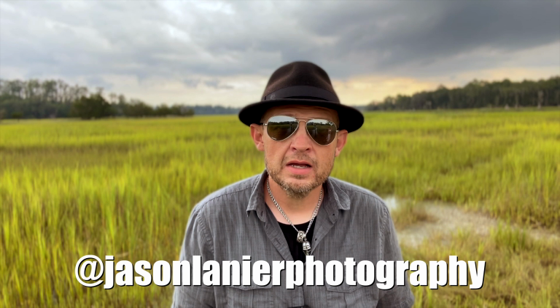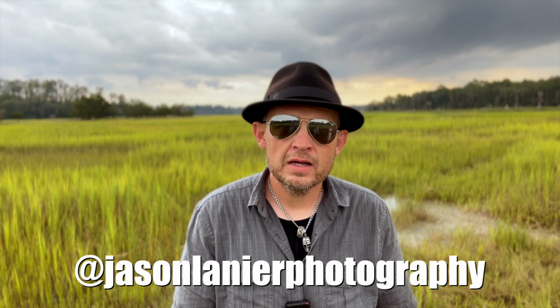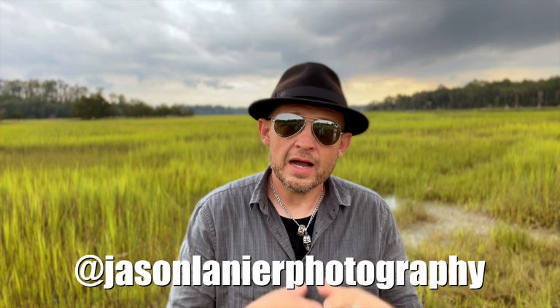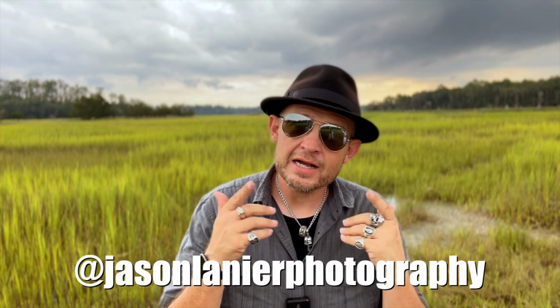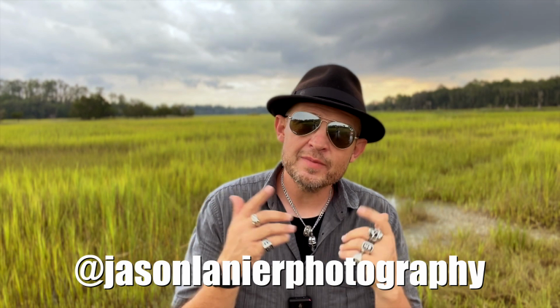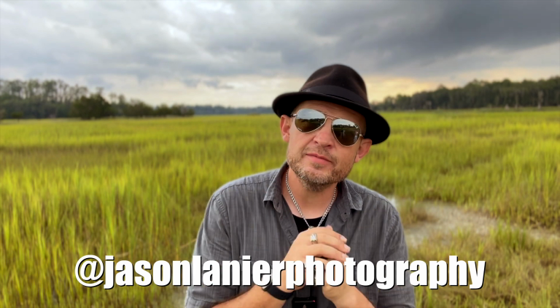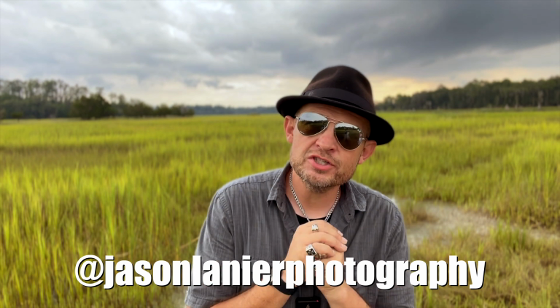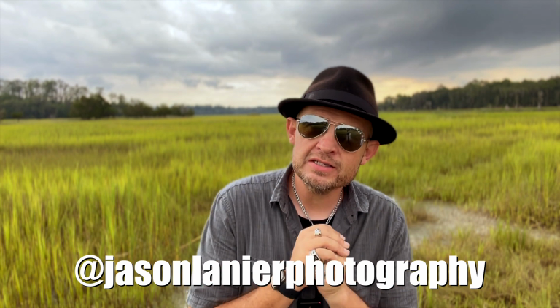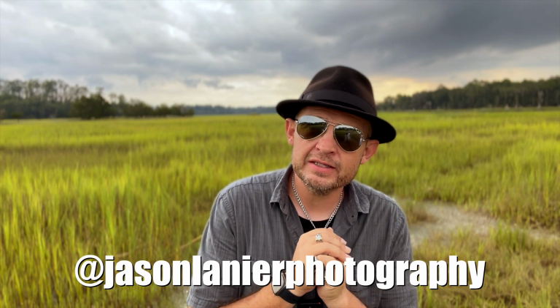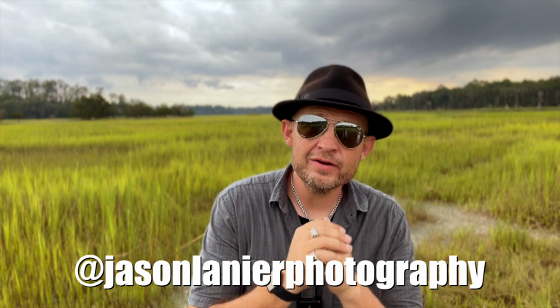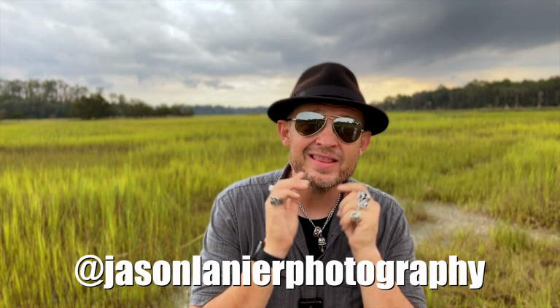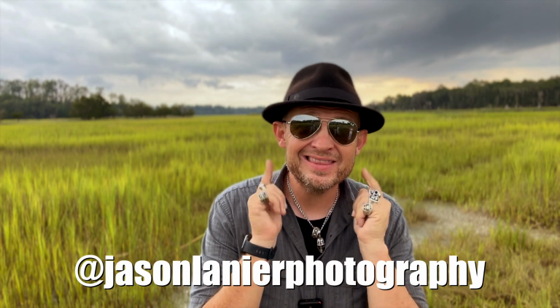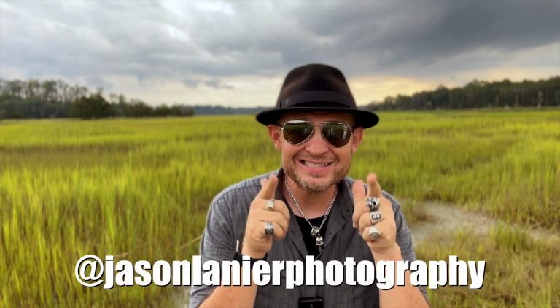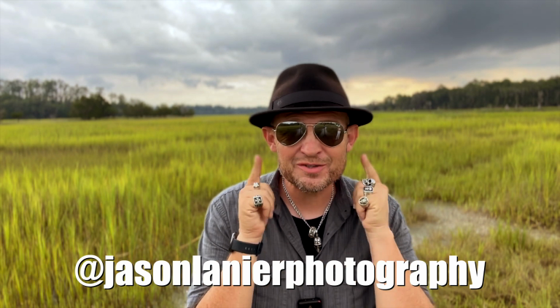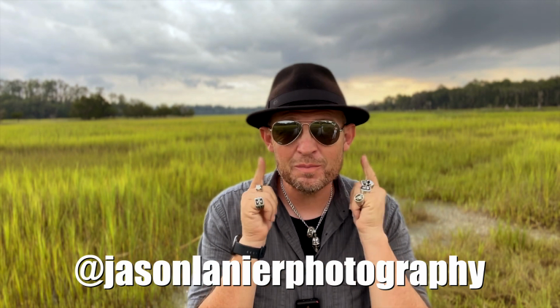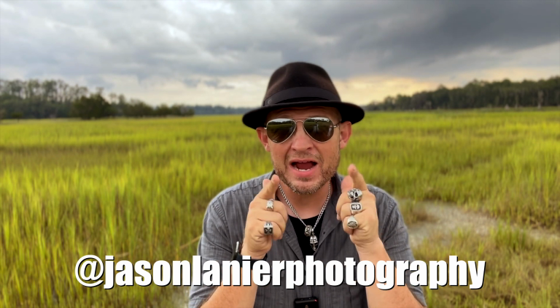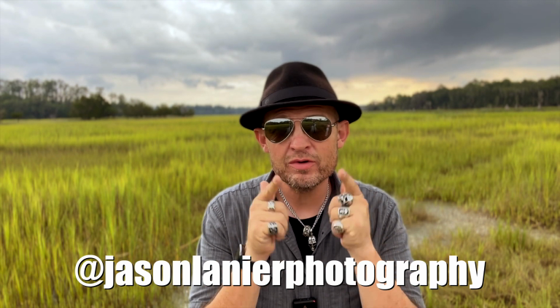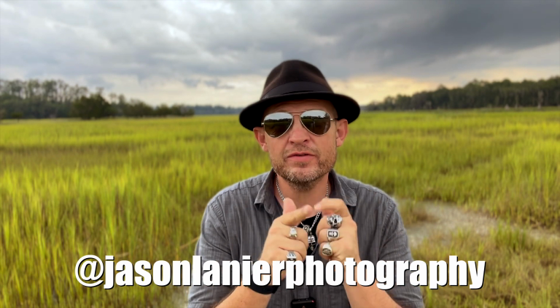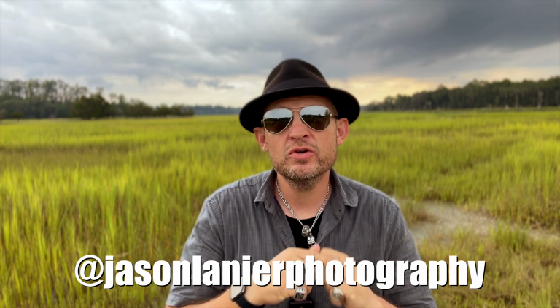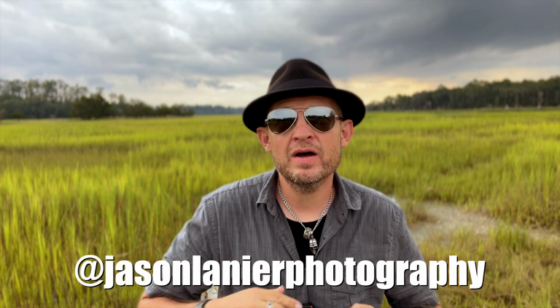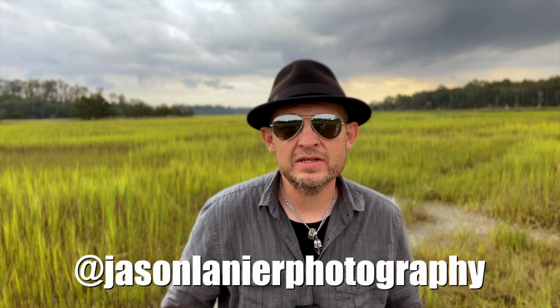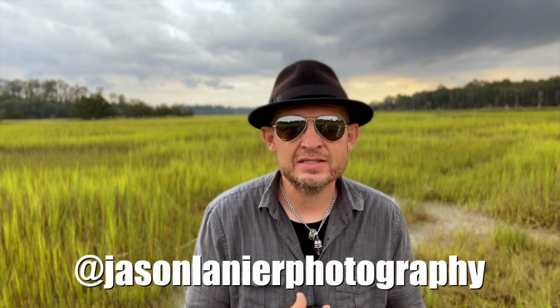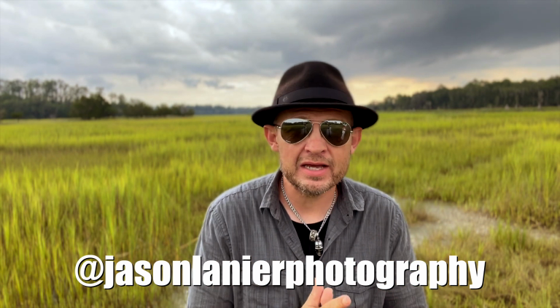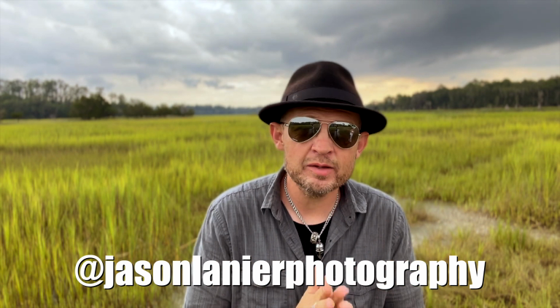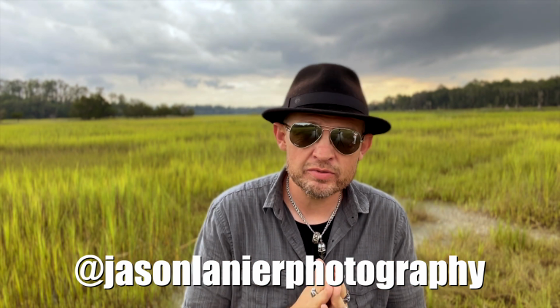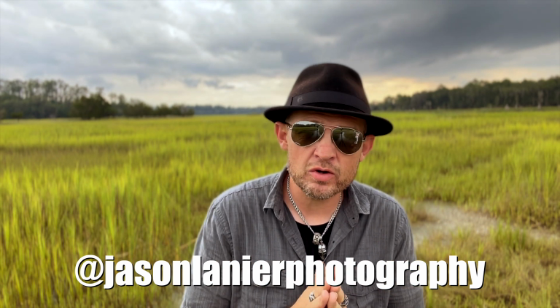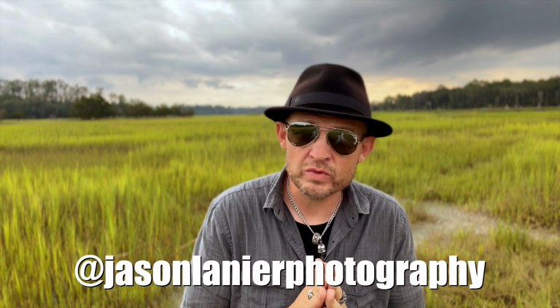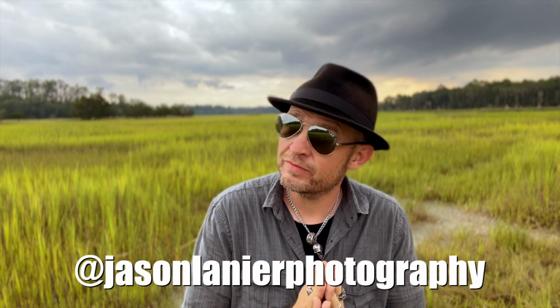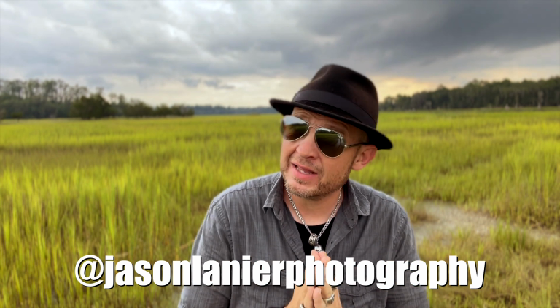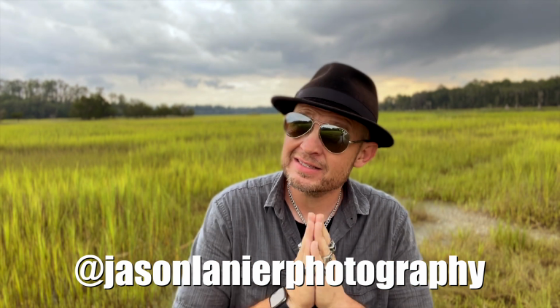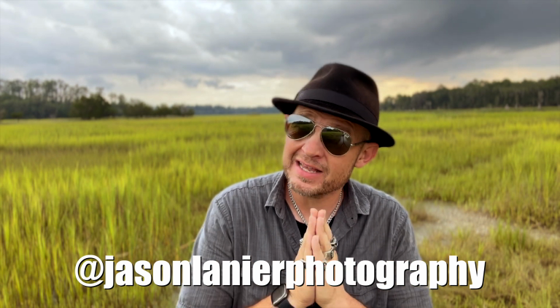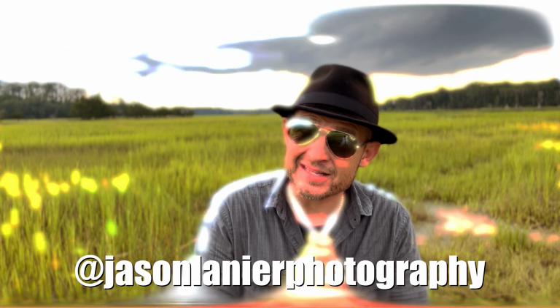Hi guys, my name is Jason Linear and this is my review of the Stella Pro Reflex F.